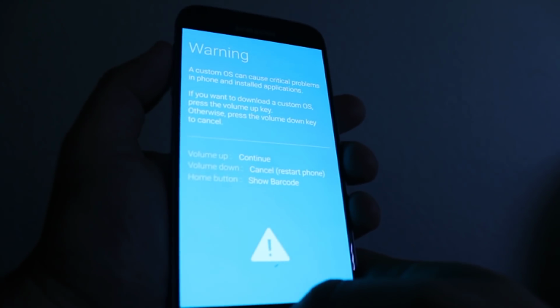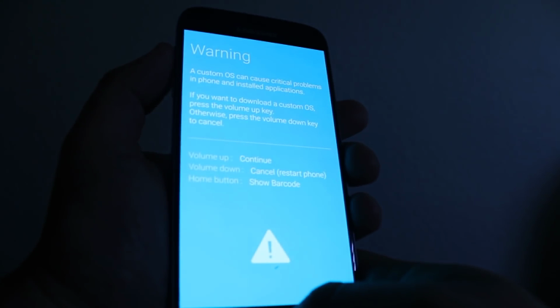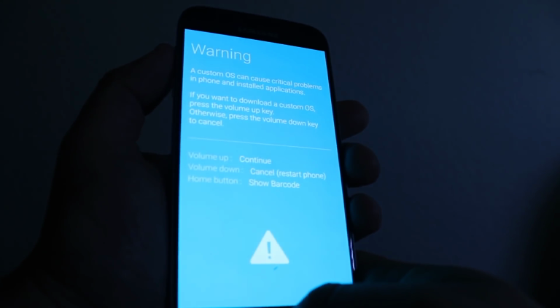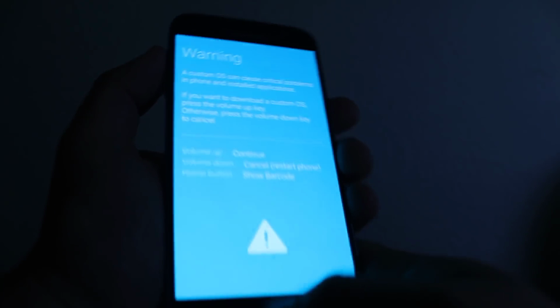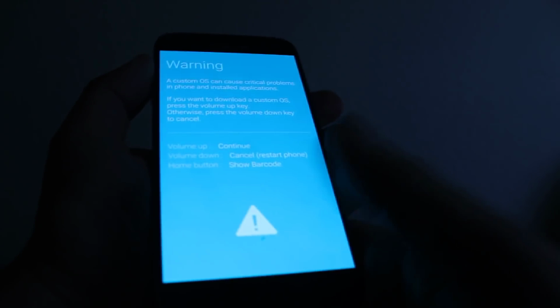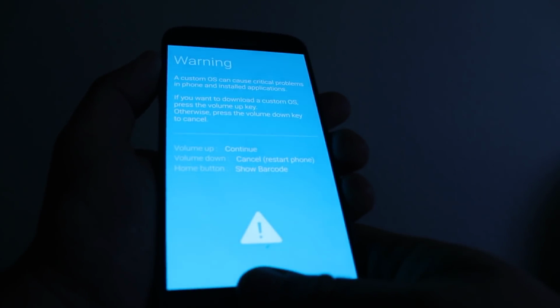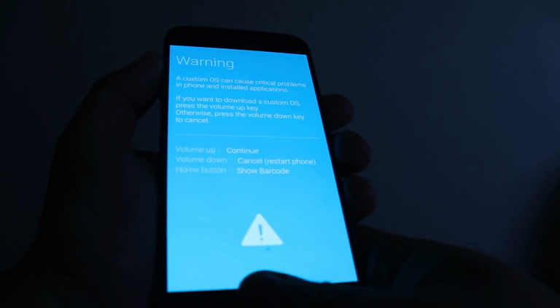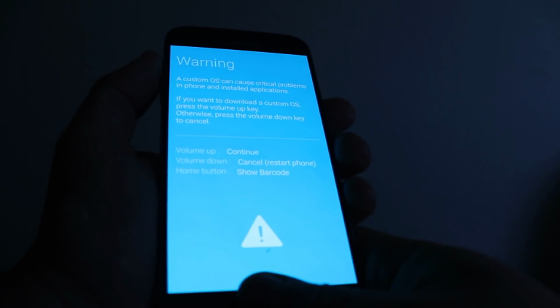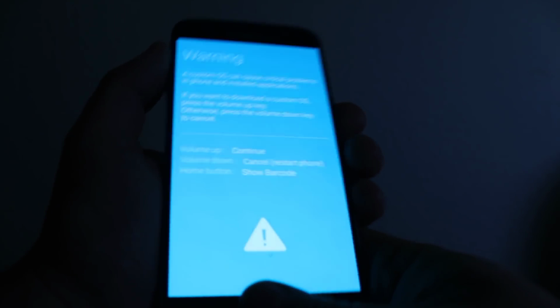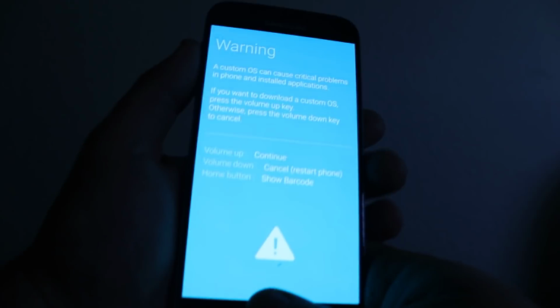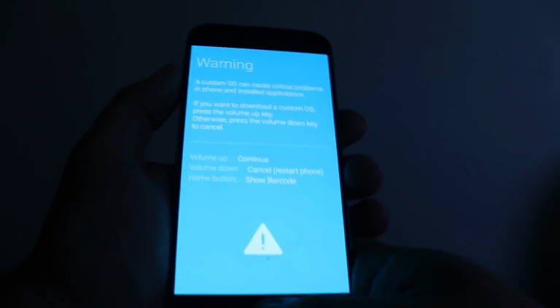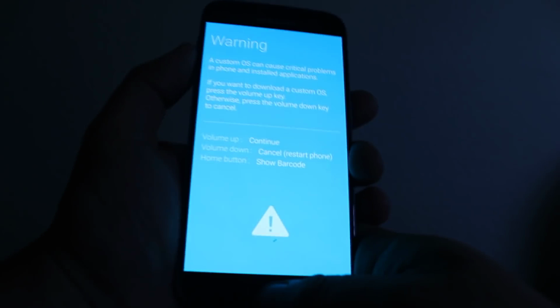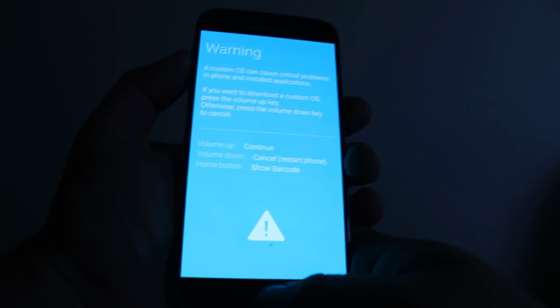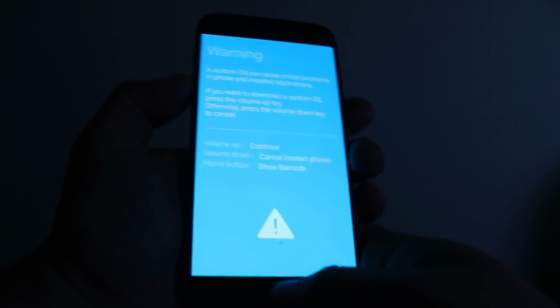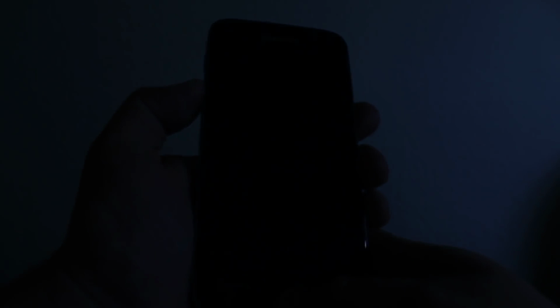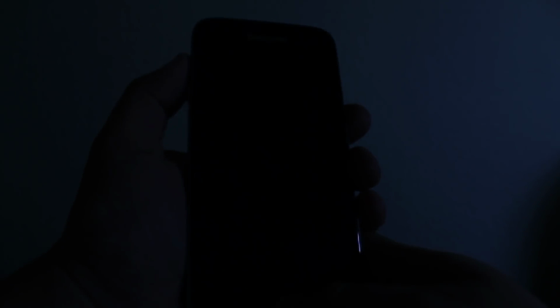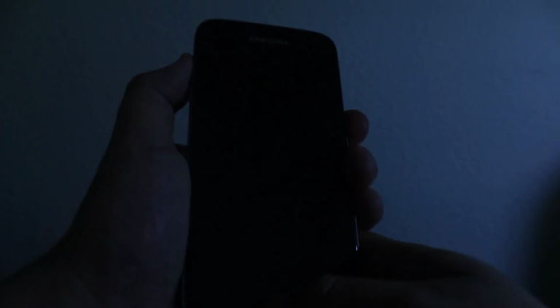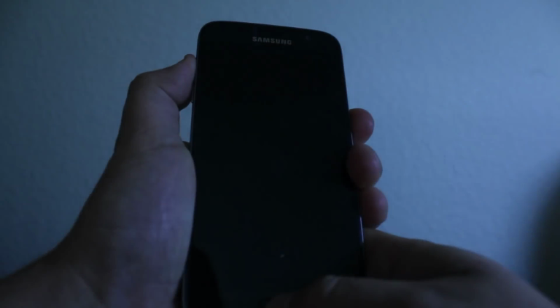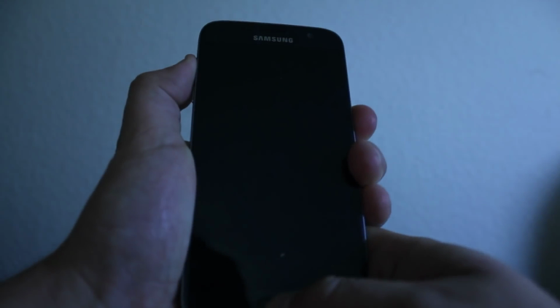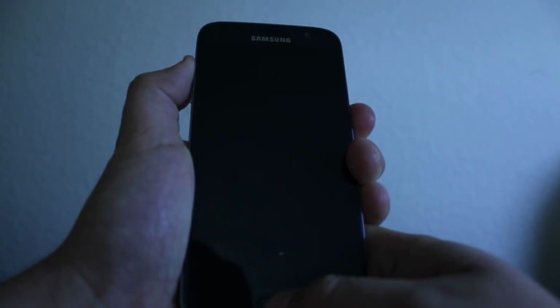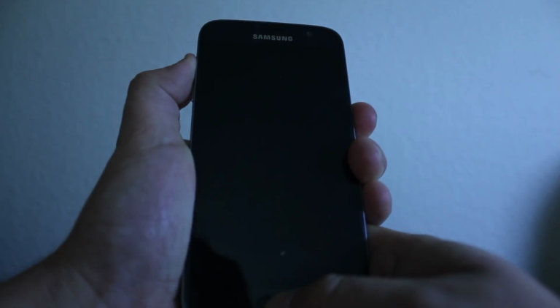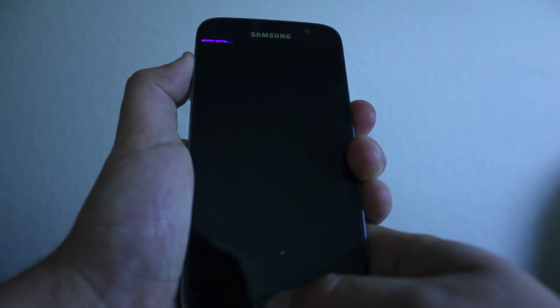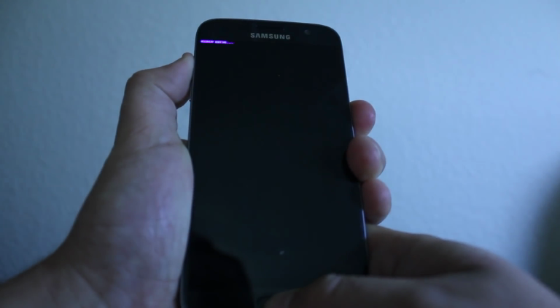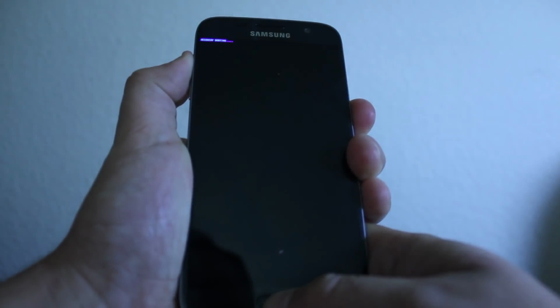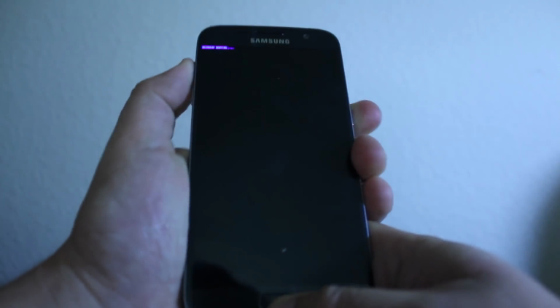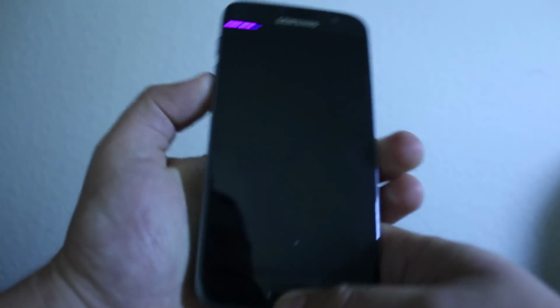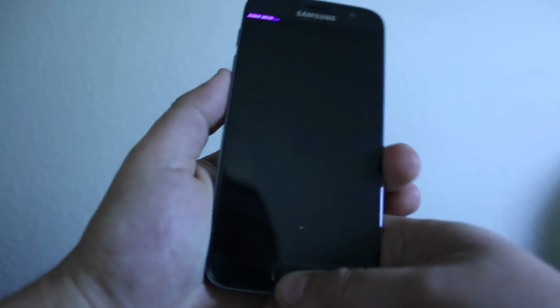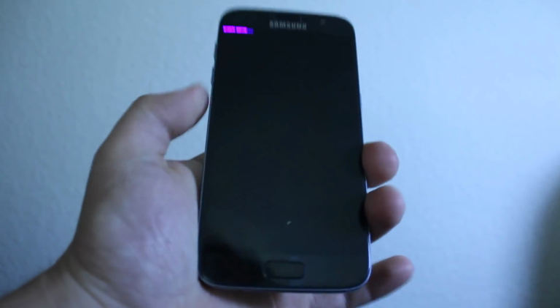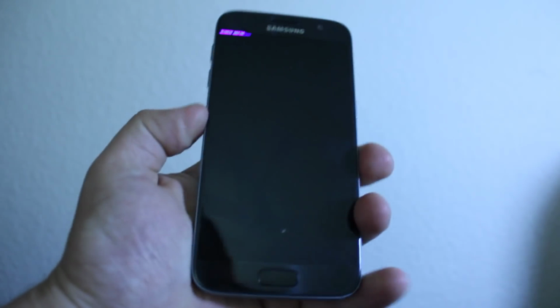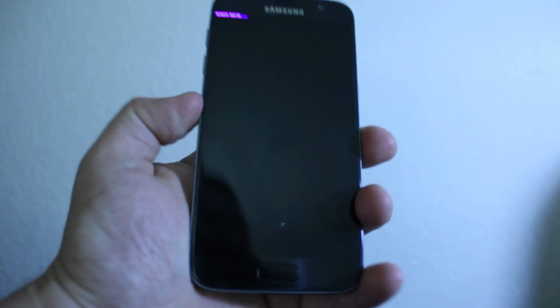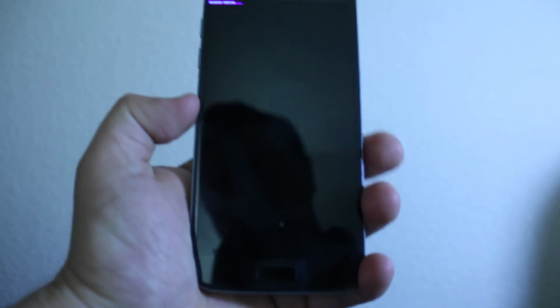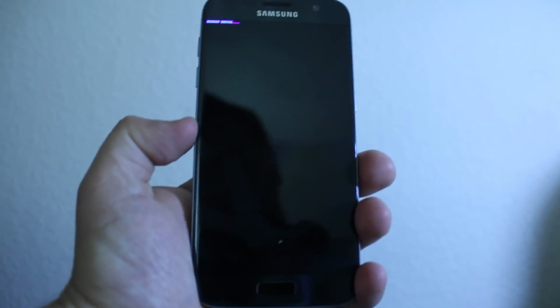Once you press cancel, hold the volume up, then the home key, and then power again. That's gonna get you to recovery mode.